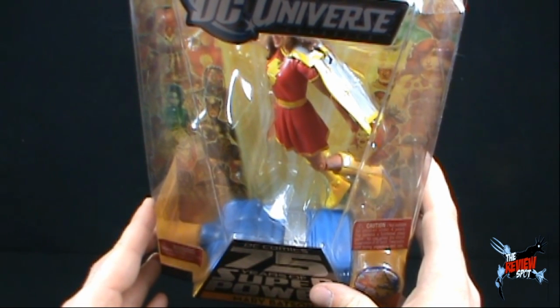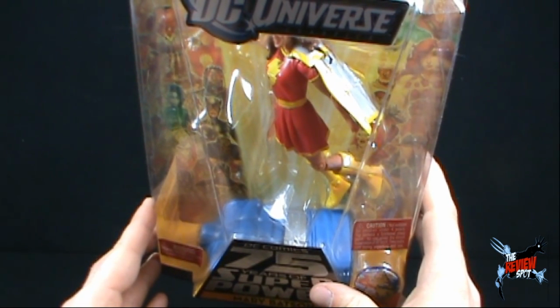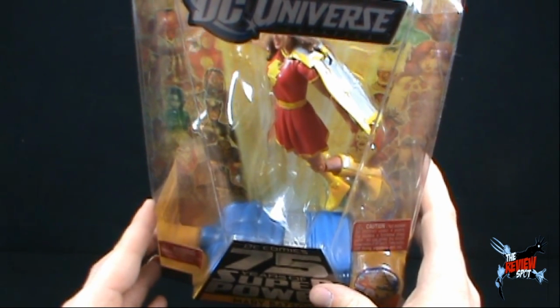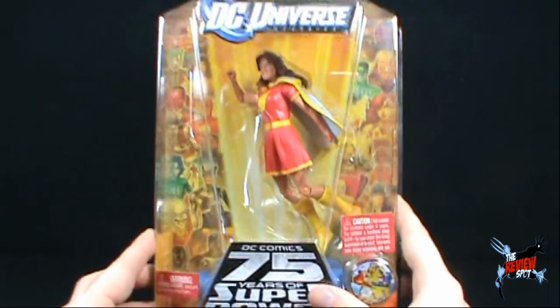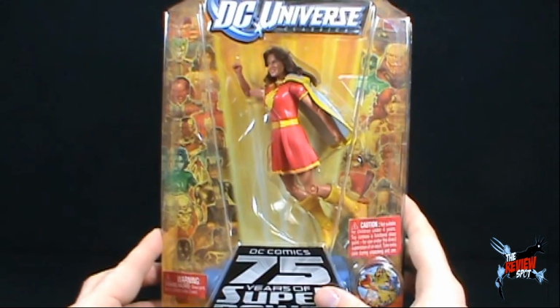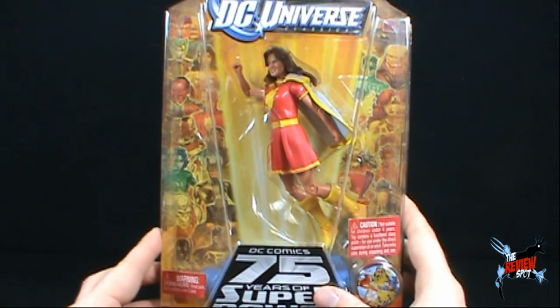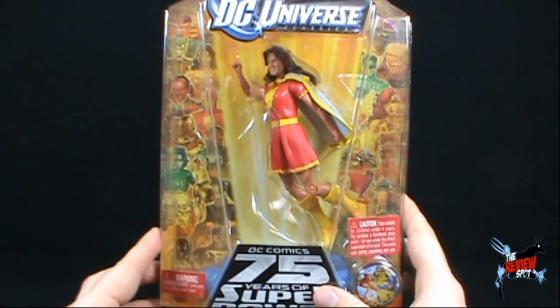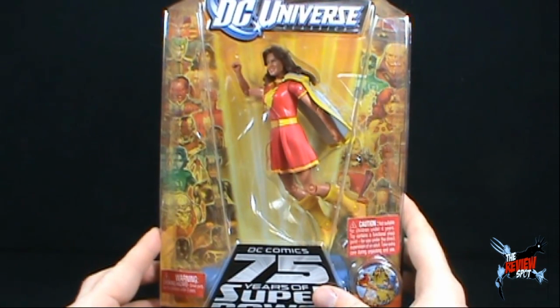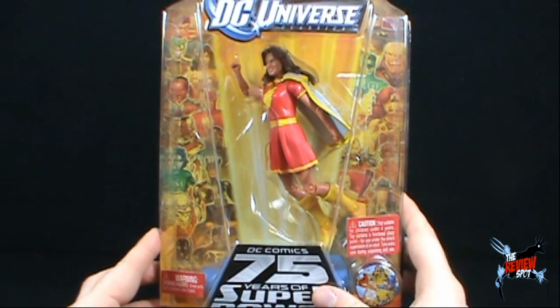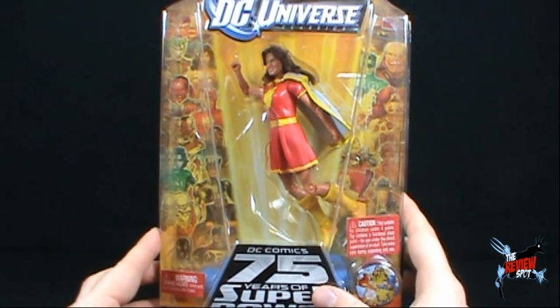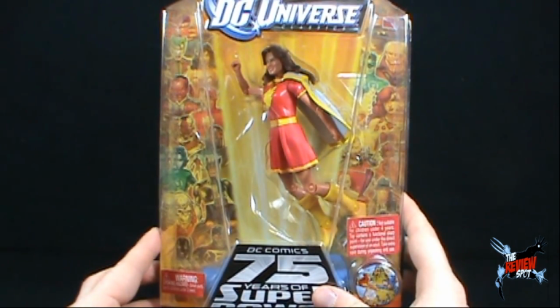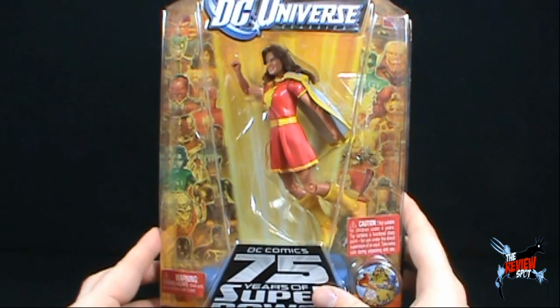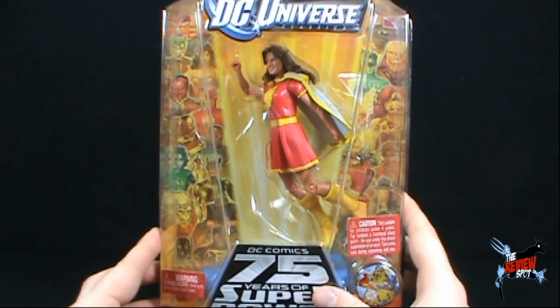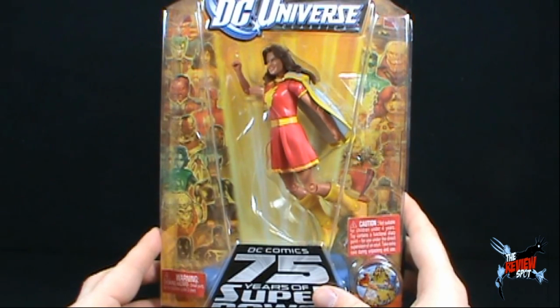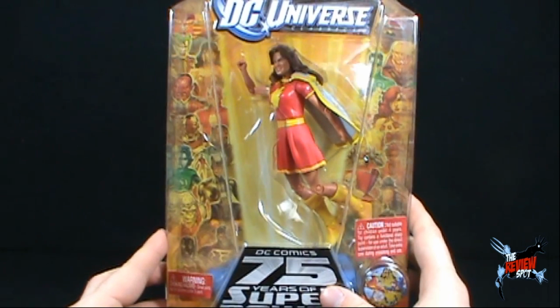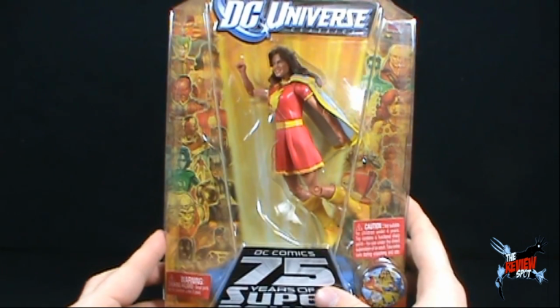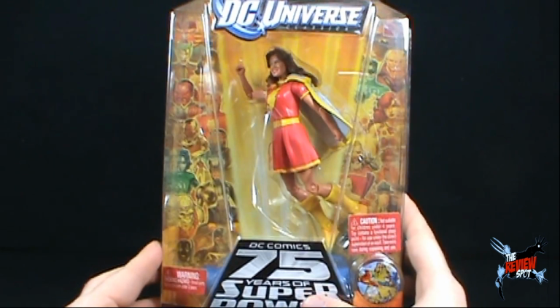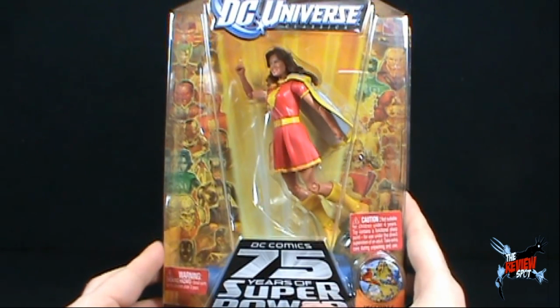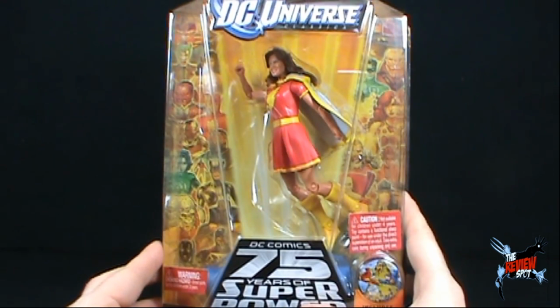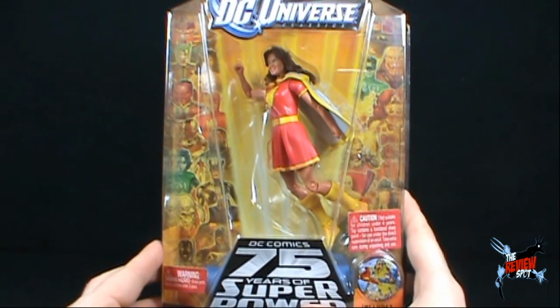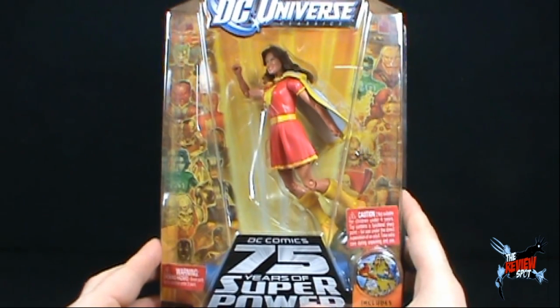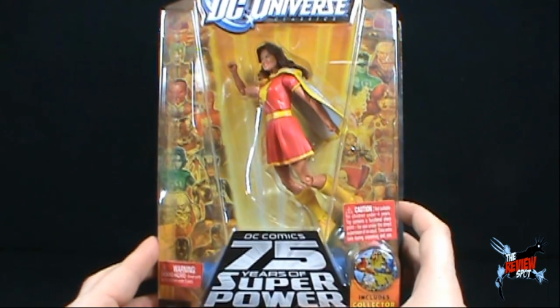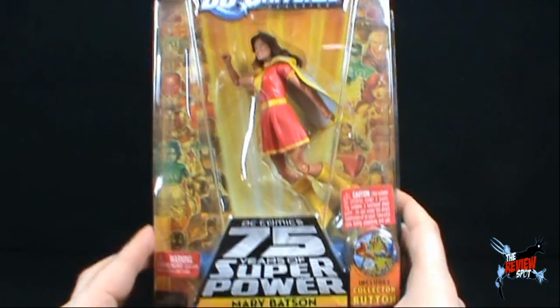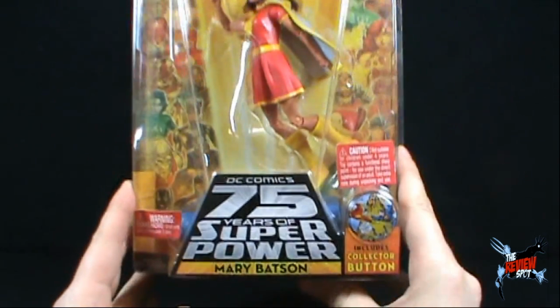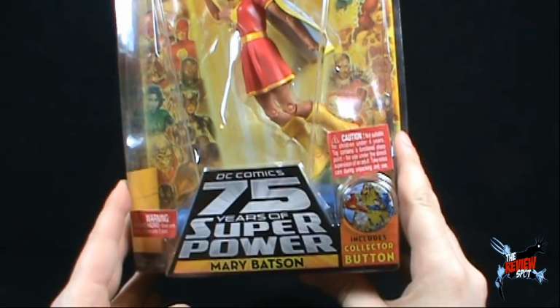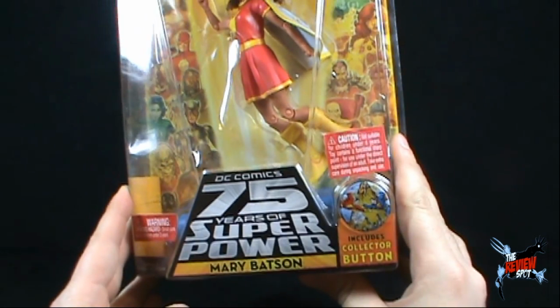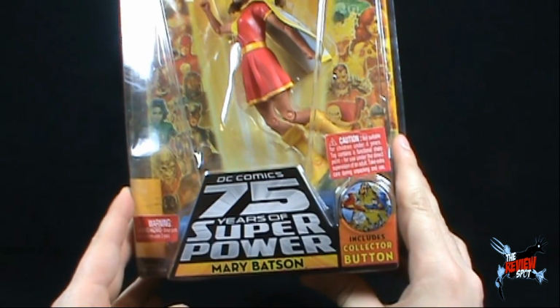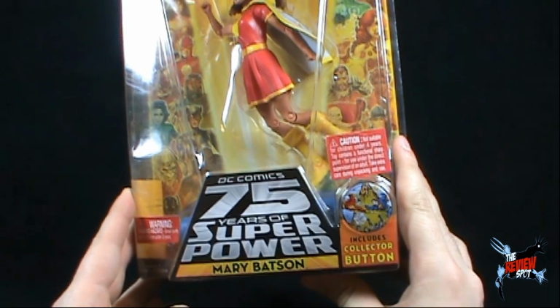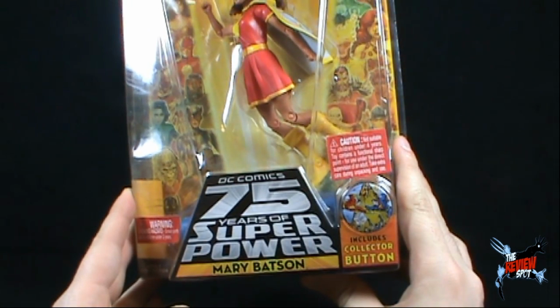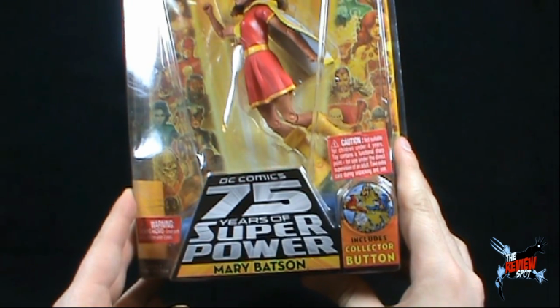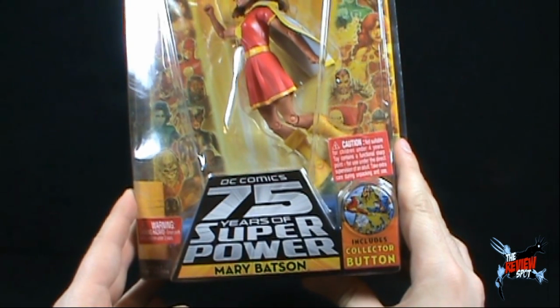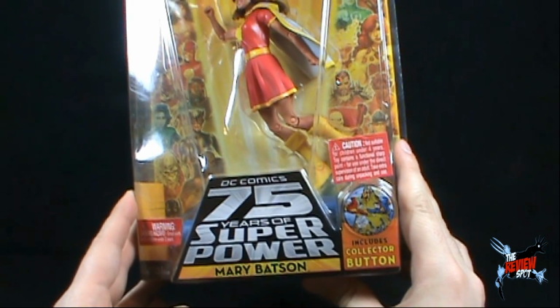In this case, Mary Batson does come with the upper torso of Darkseid. She also does come with a collector button.